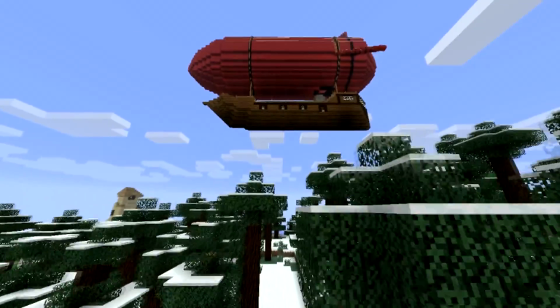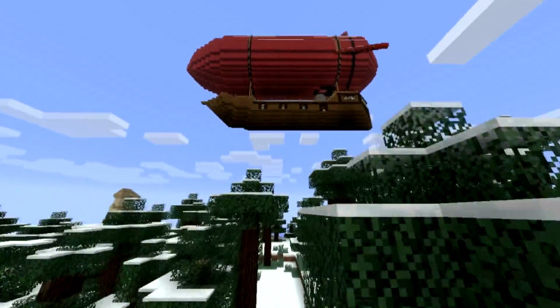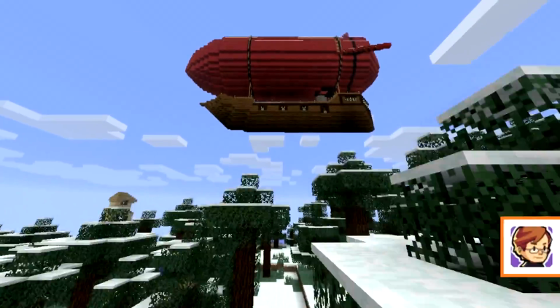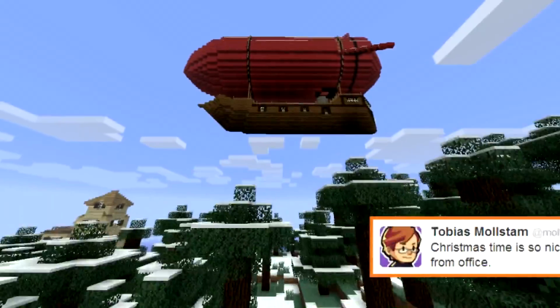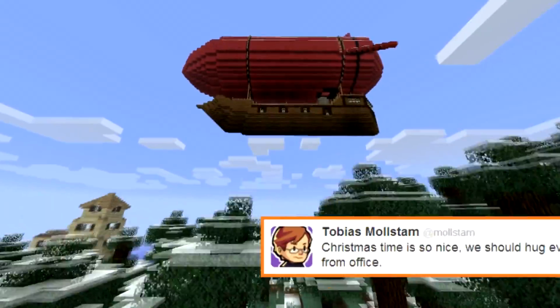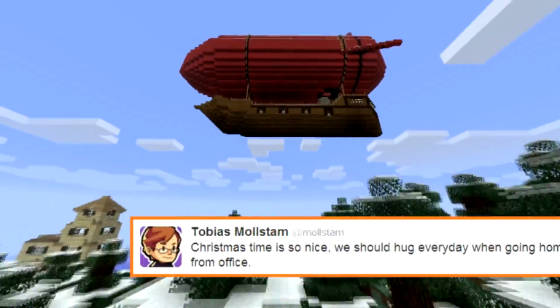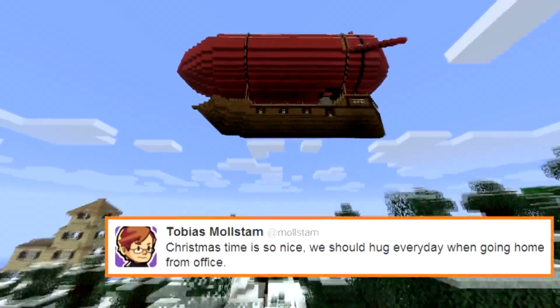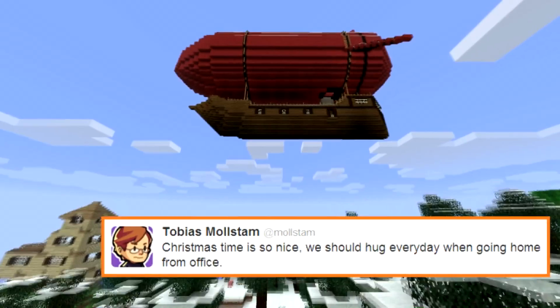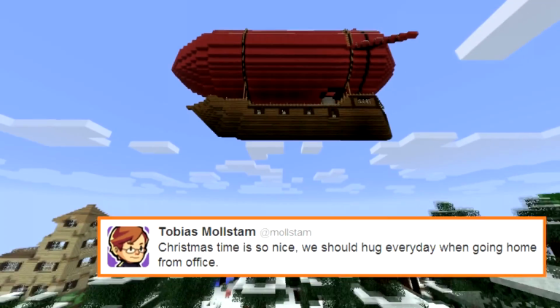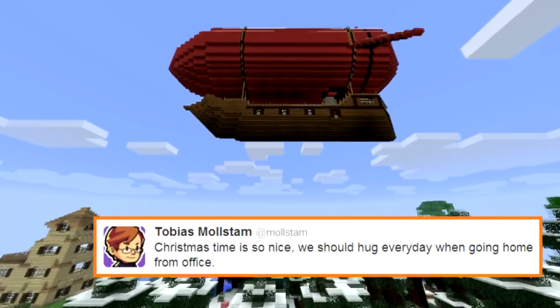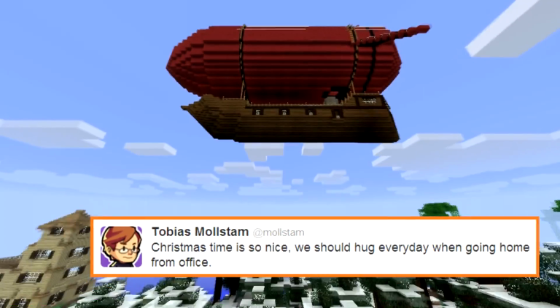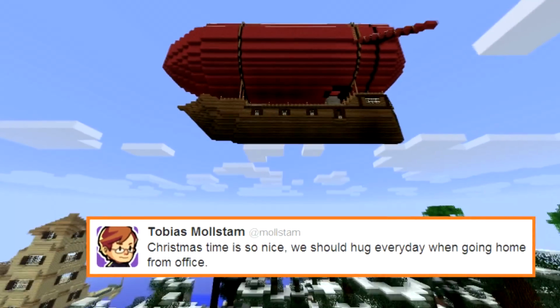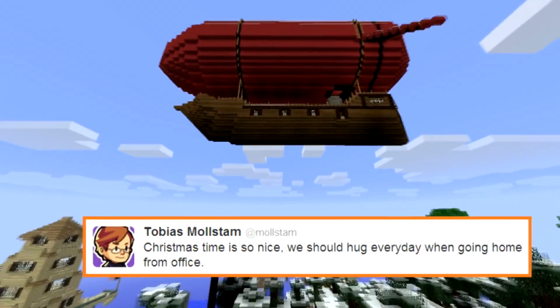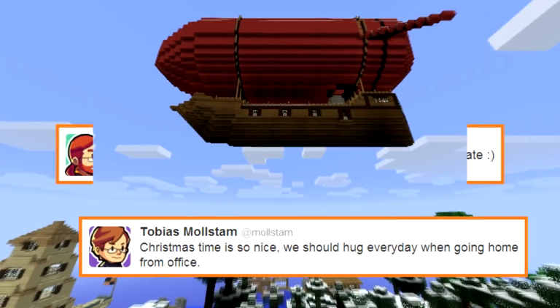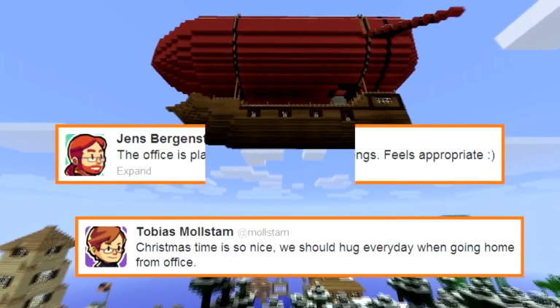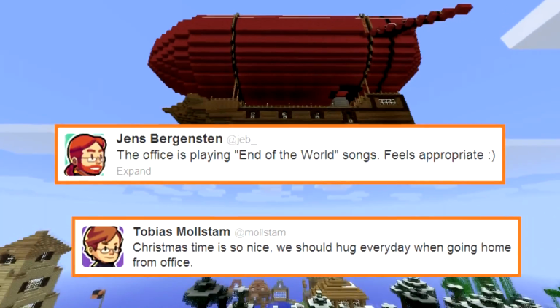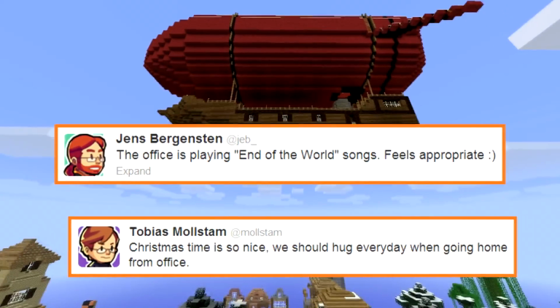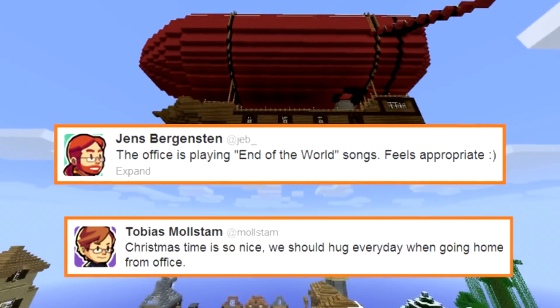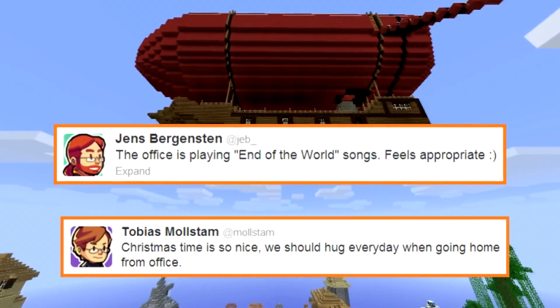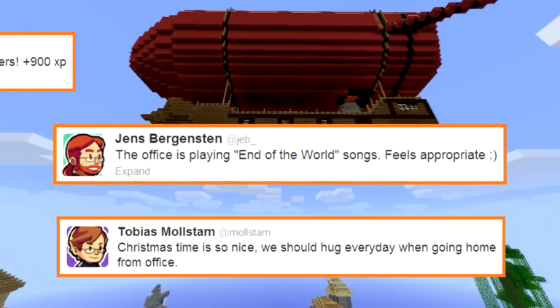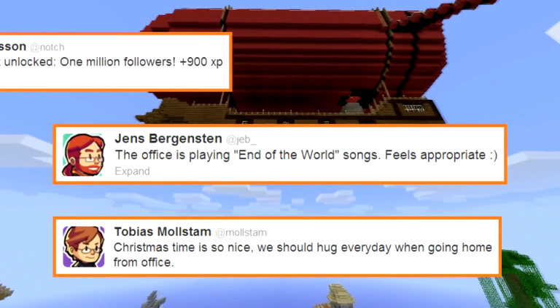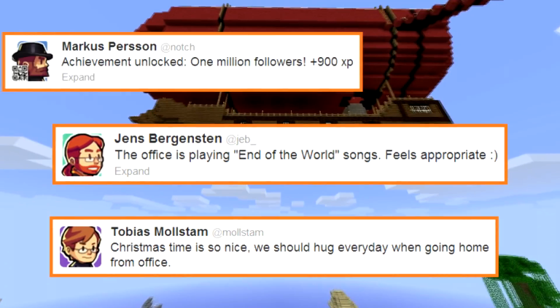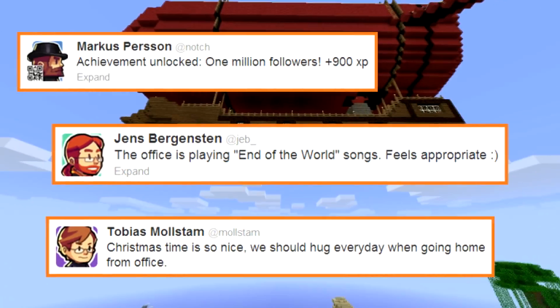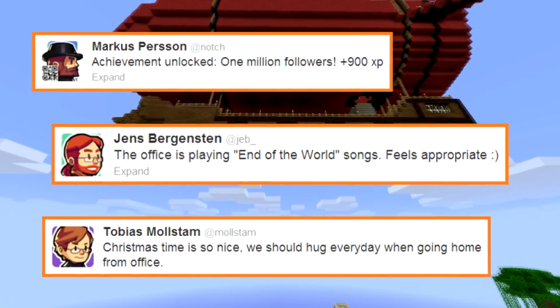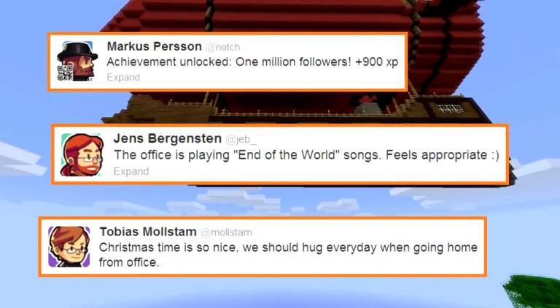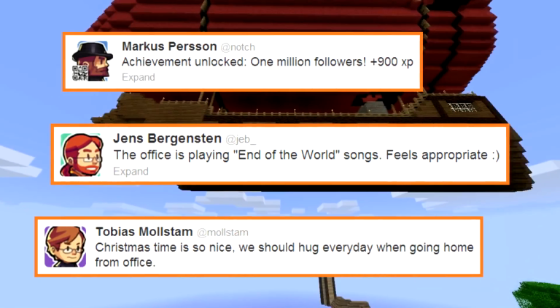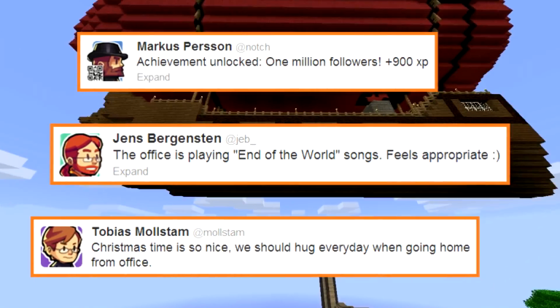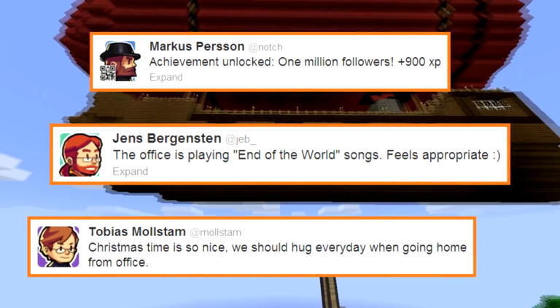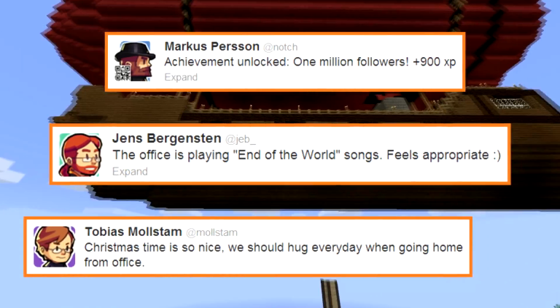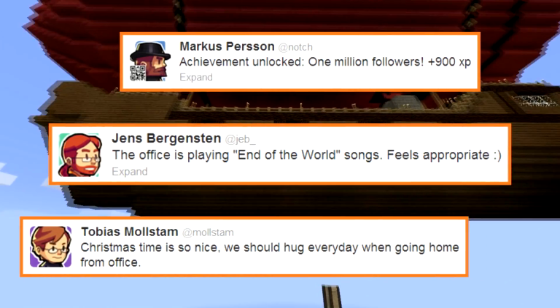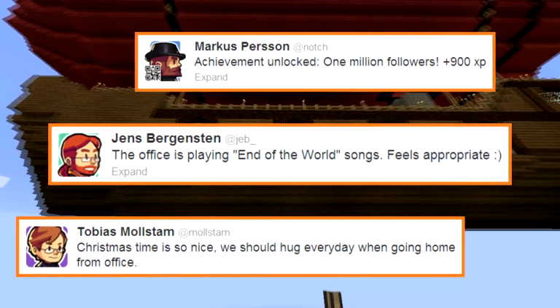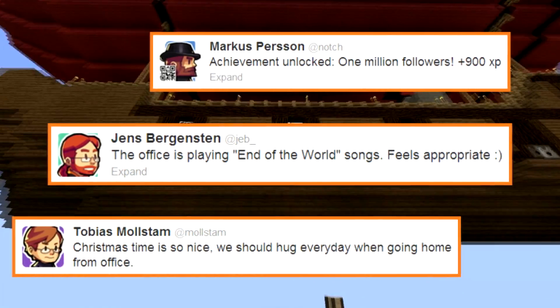In this week's bumper news pack: Mollstam gets into the Christmas spirit, Jeb gets into the apocalypse spirit, and Notch levels up on Twitter.